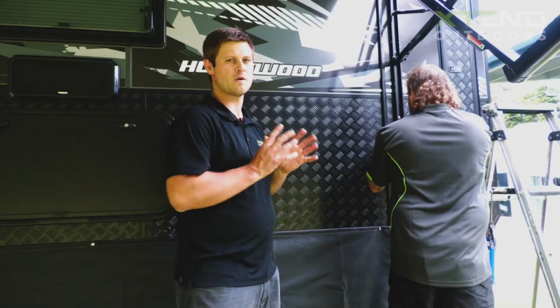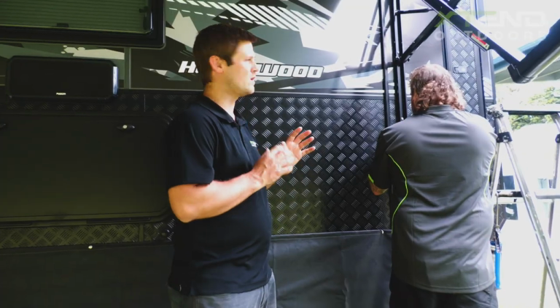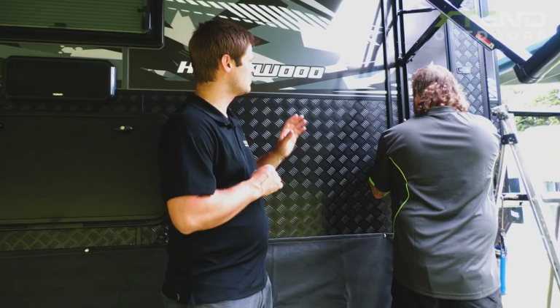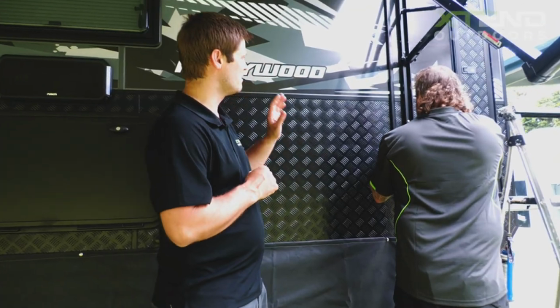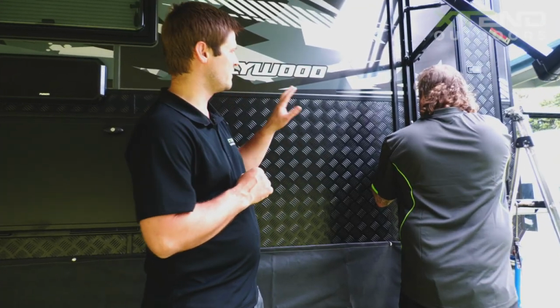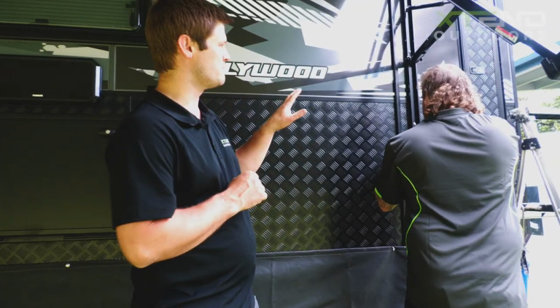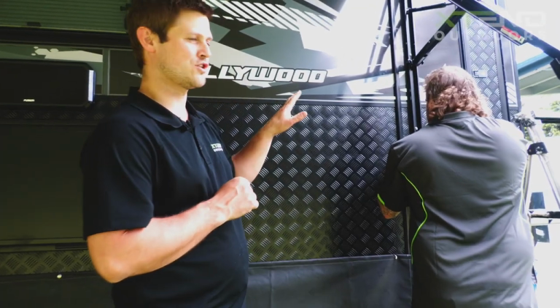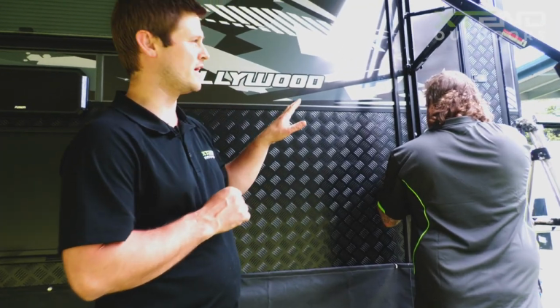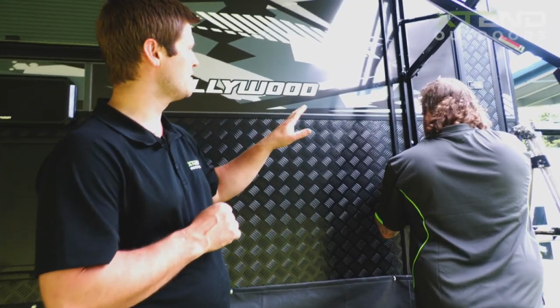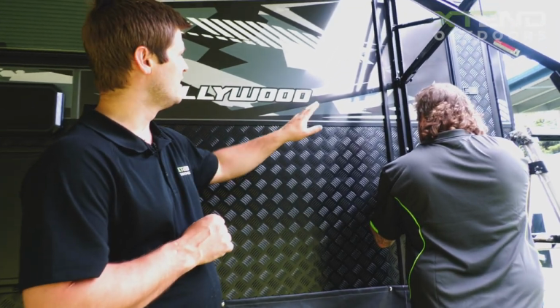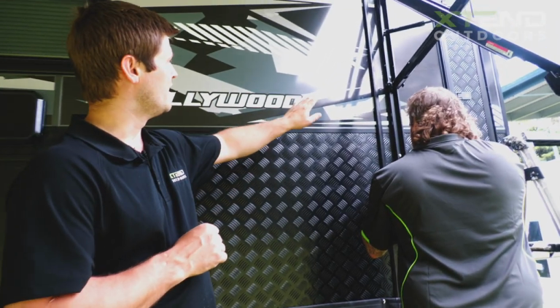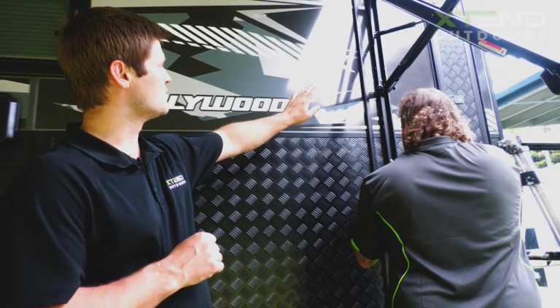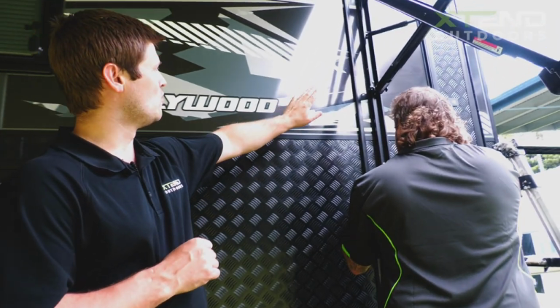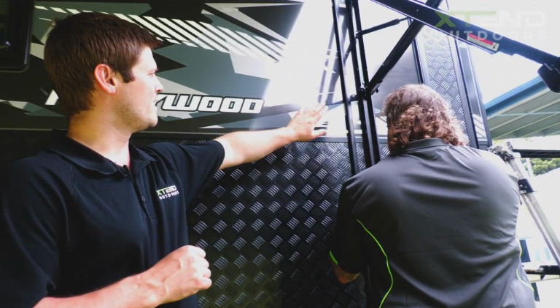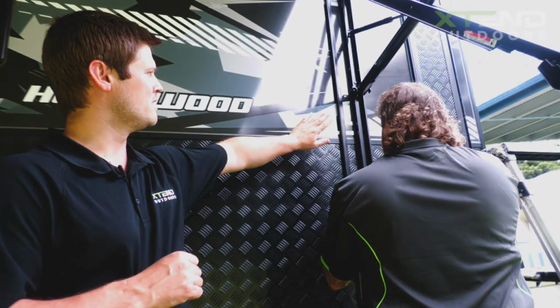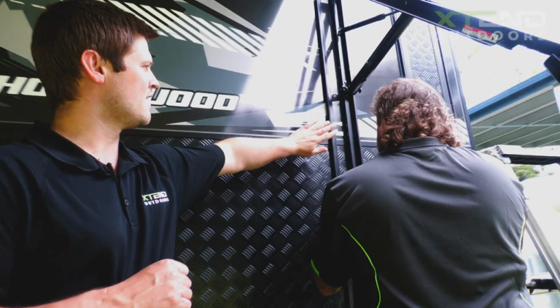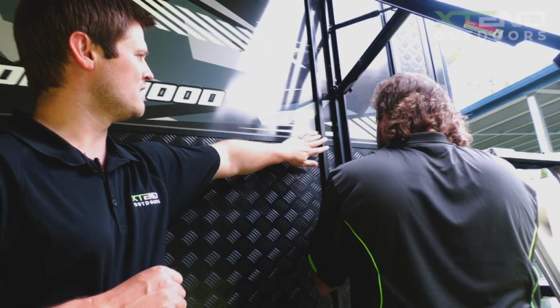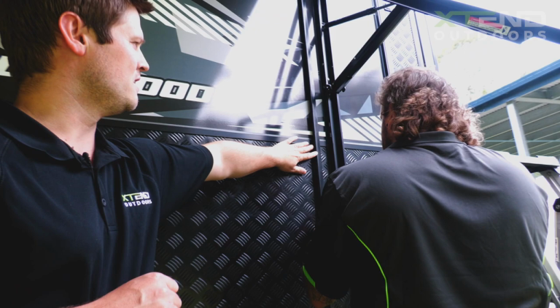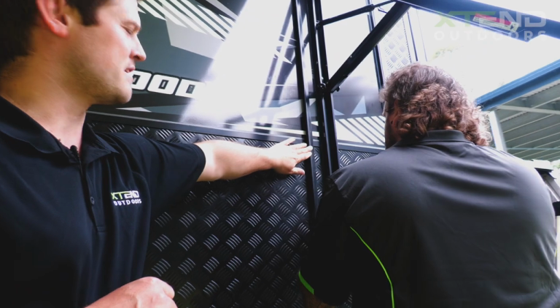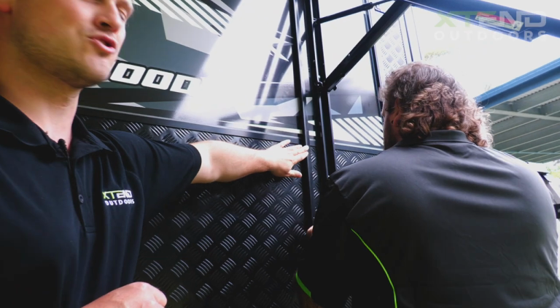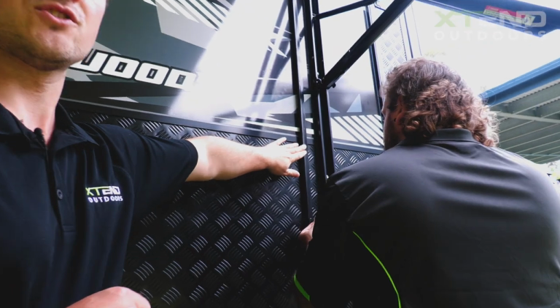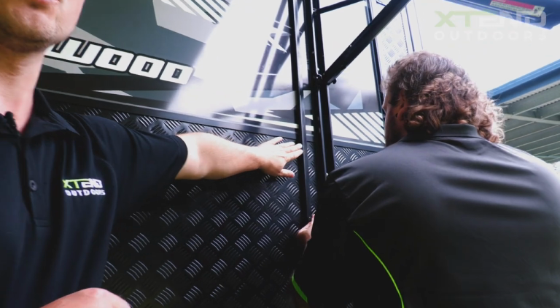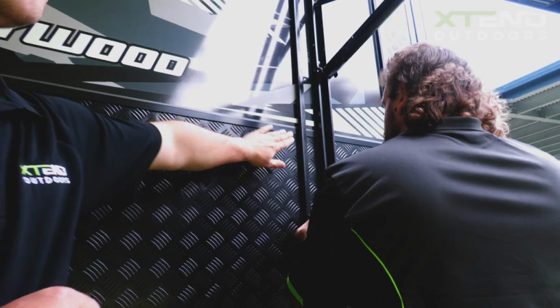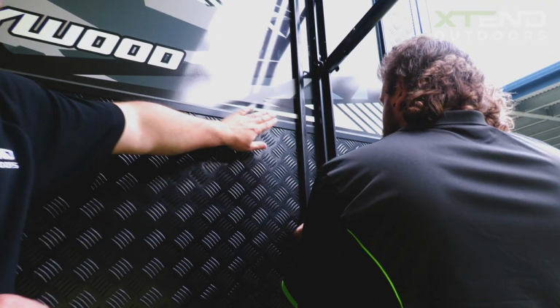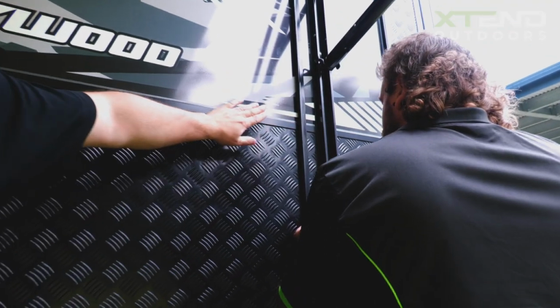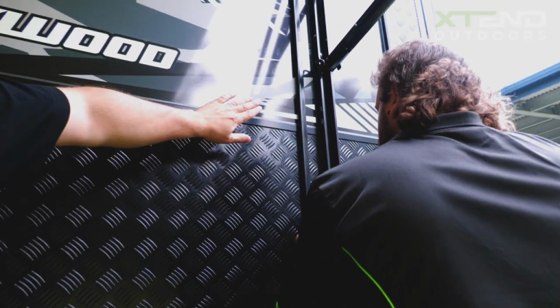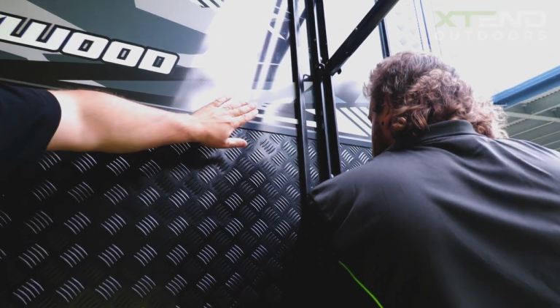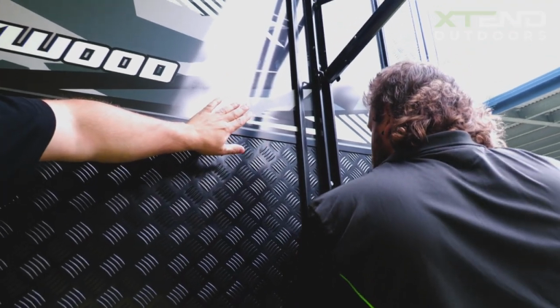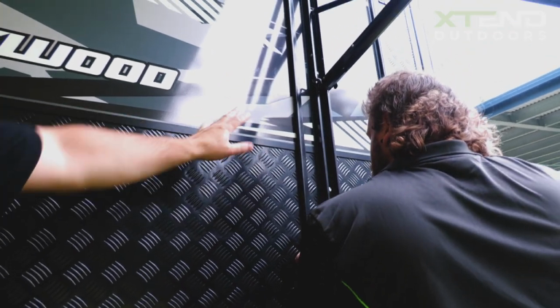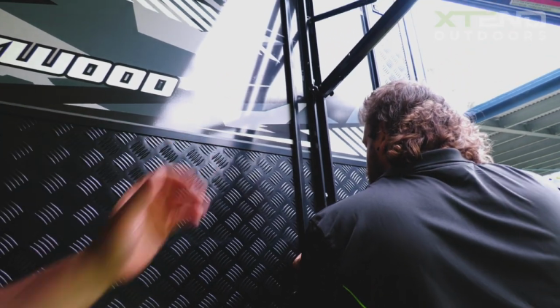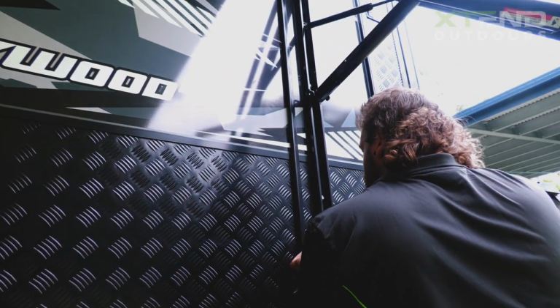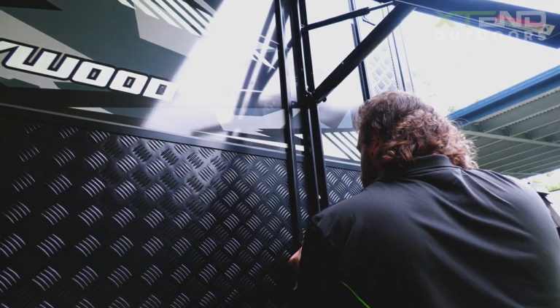Once Todd has finished measuring up, he's gone and cut the sail track to size and is now drilling and installing it onto the van.